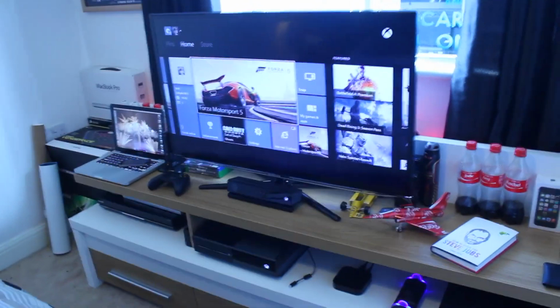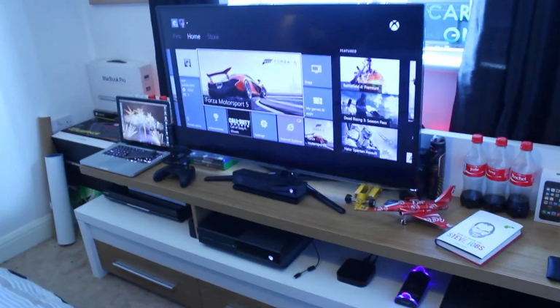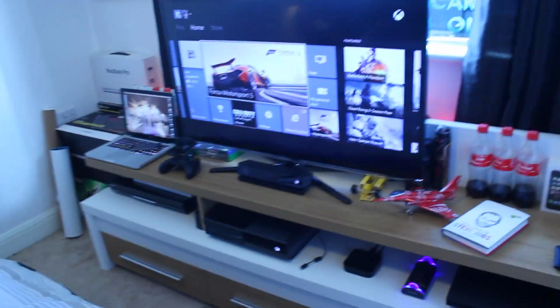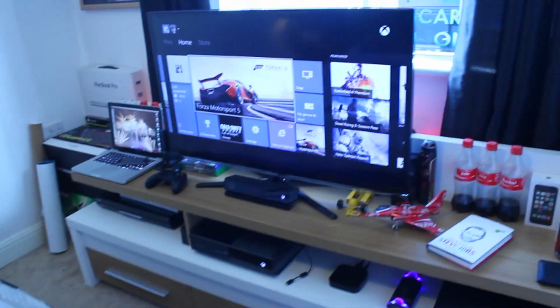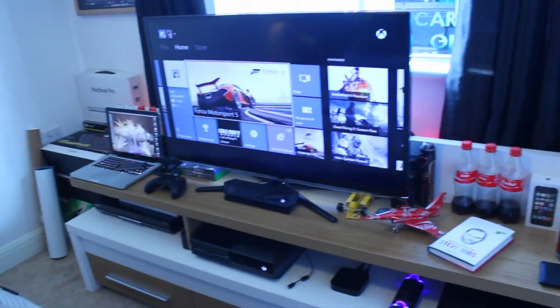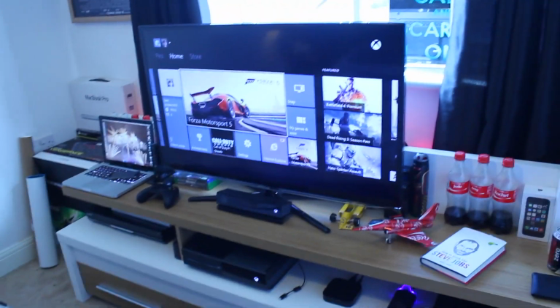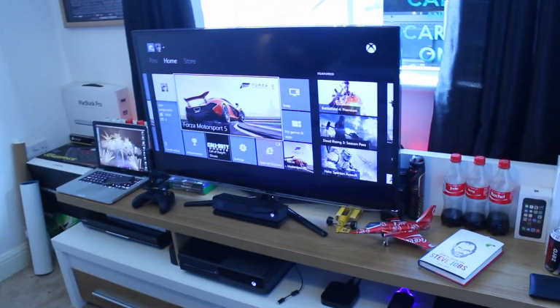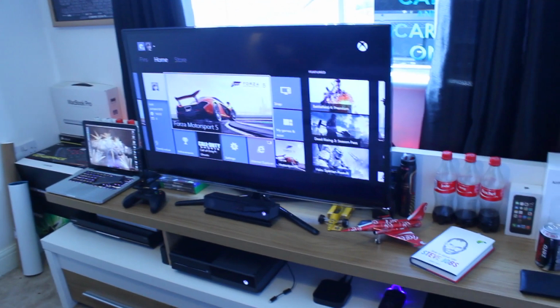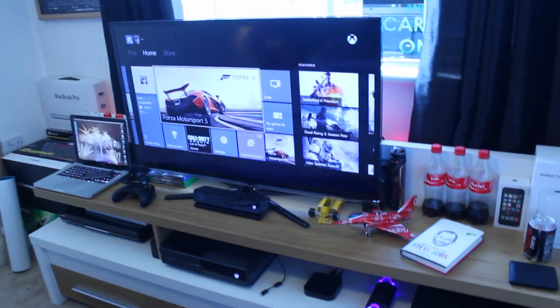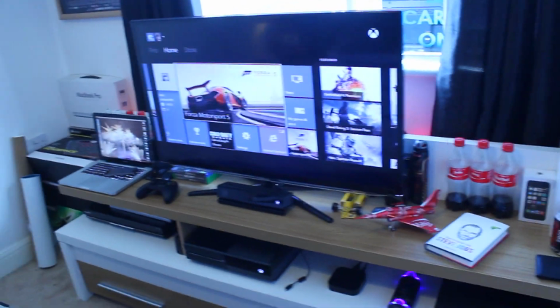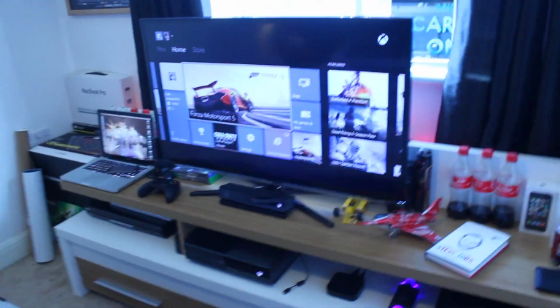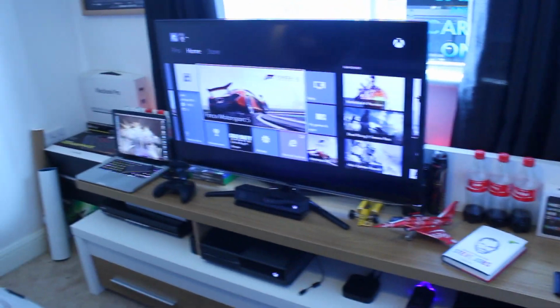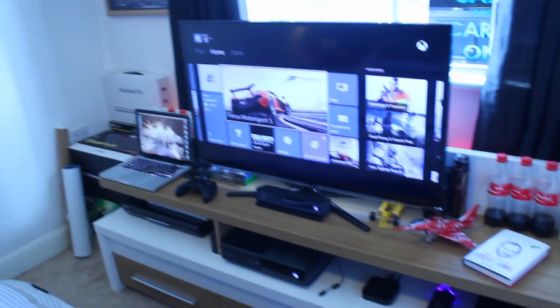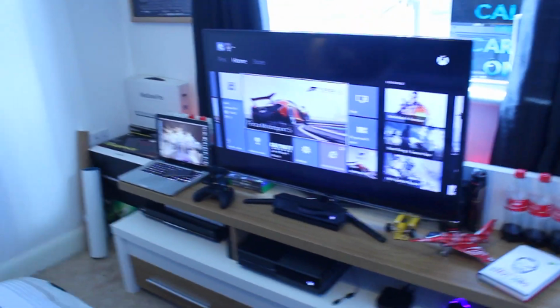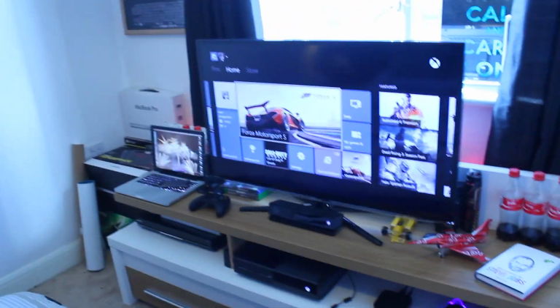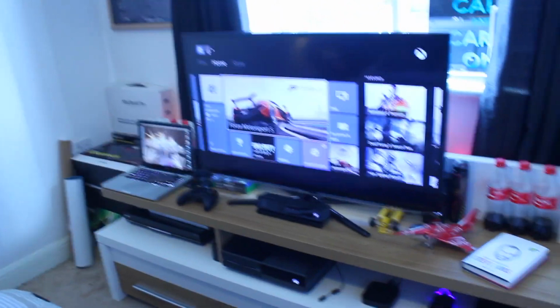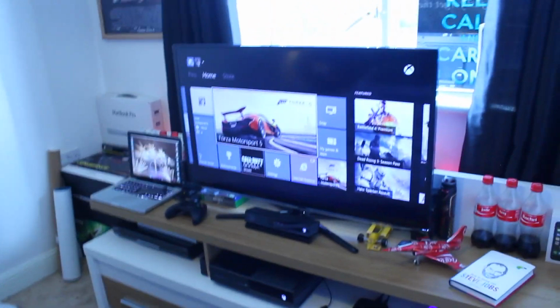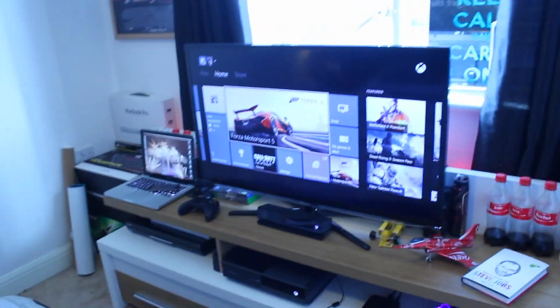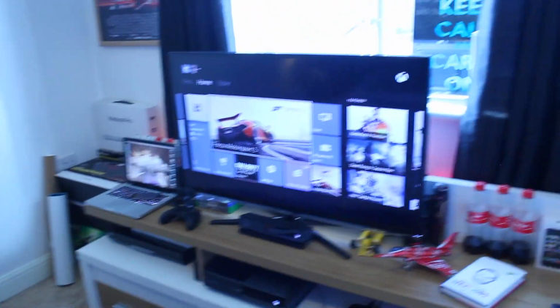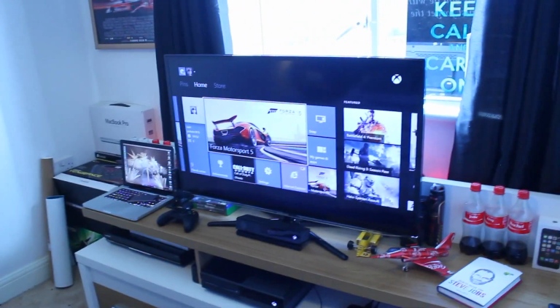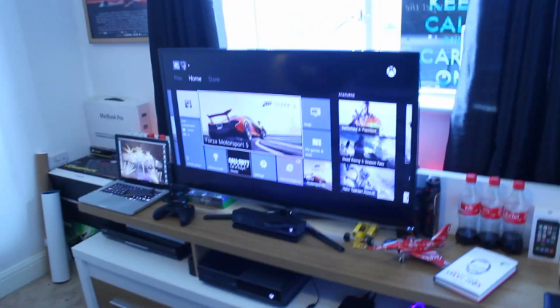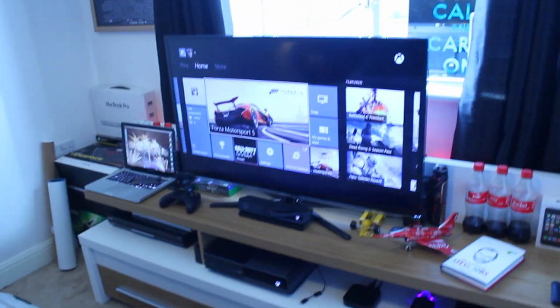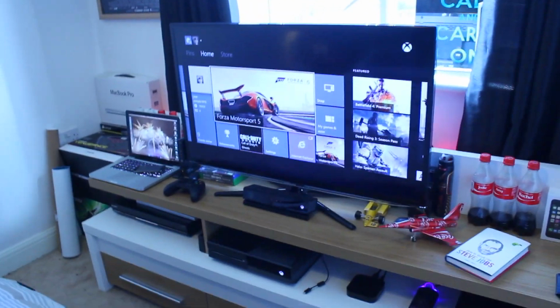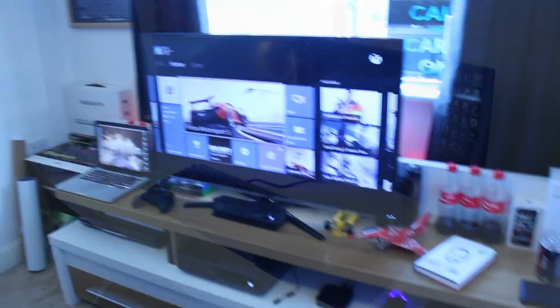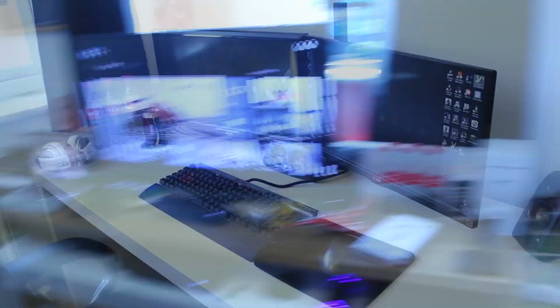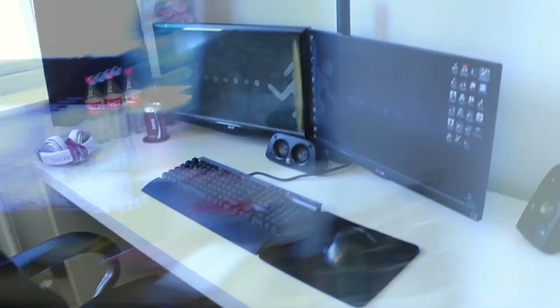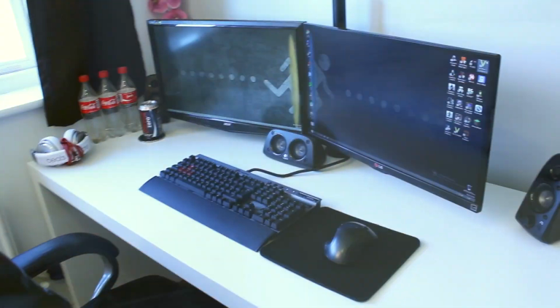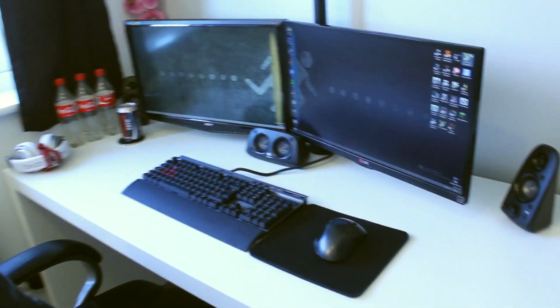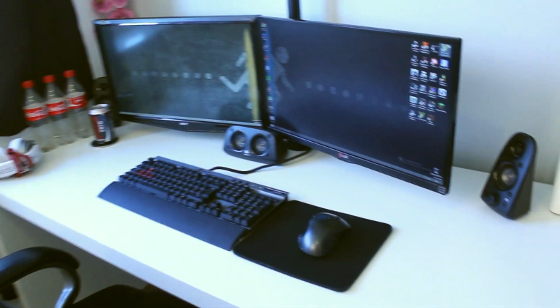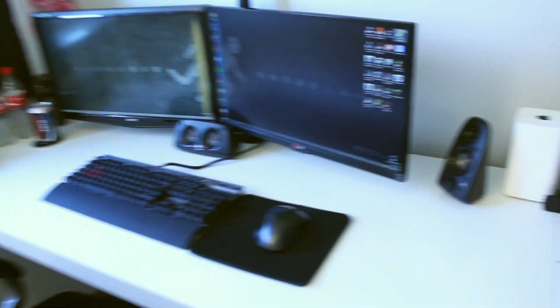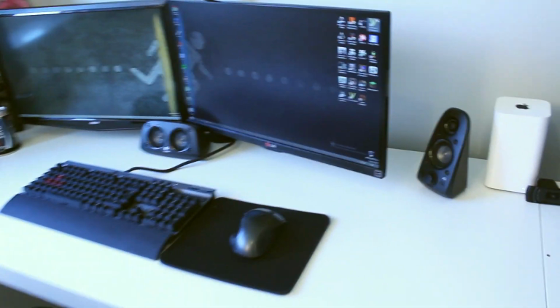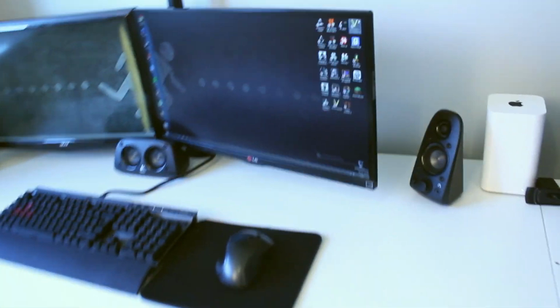So now we're going to move on to my office room, where you can see where all the nerd happens.